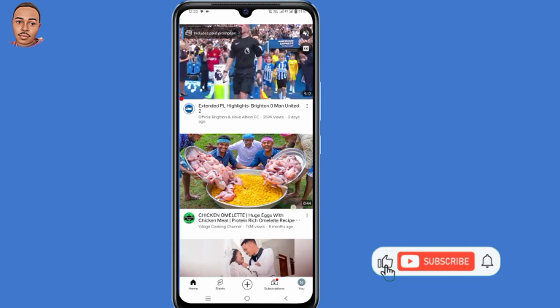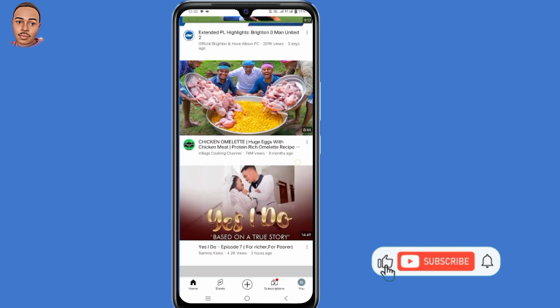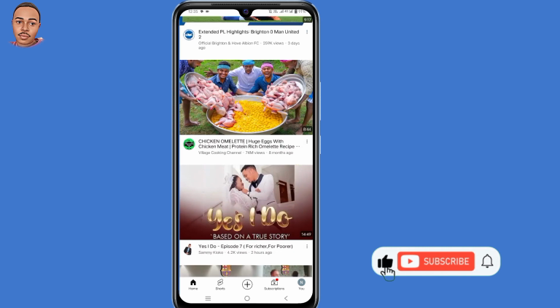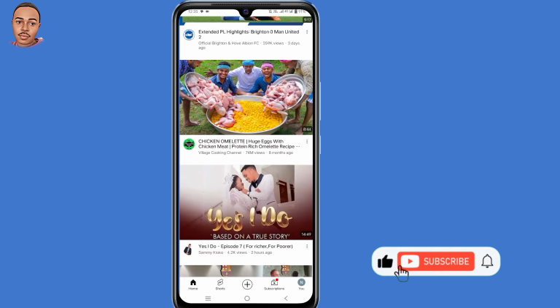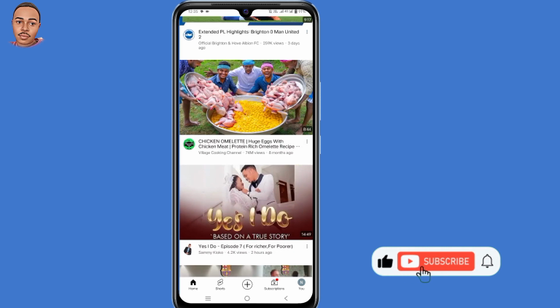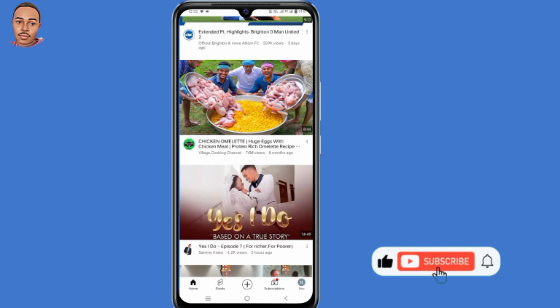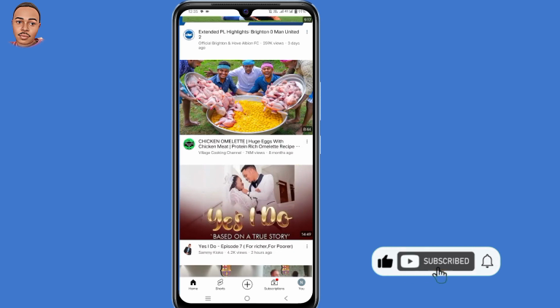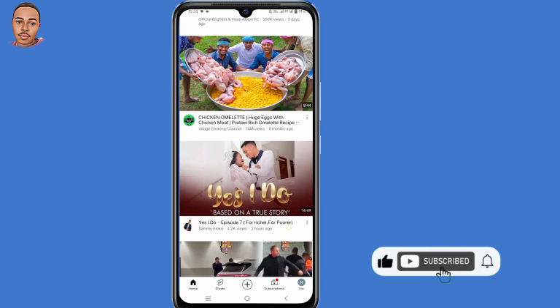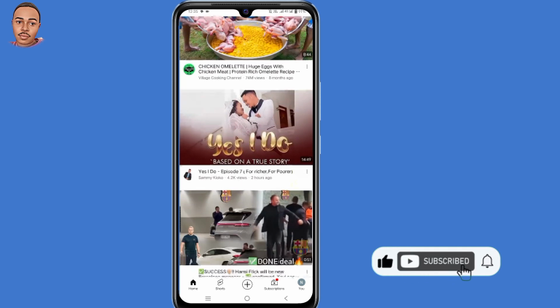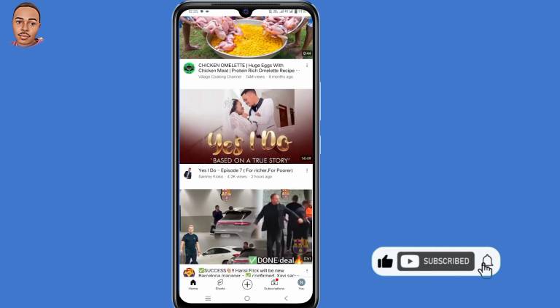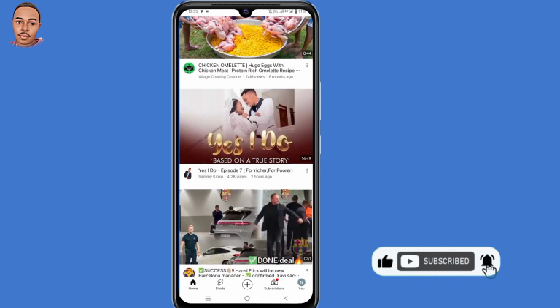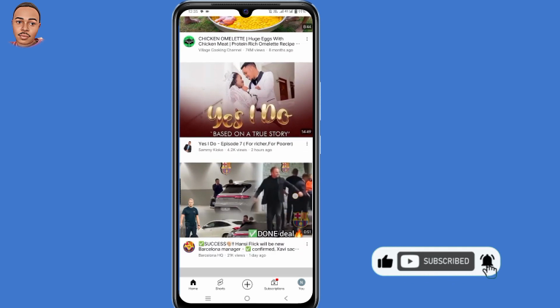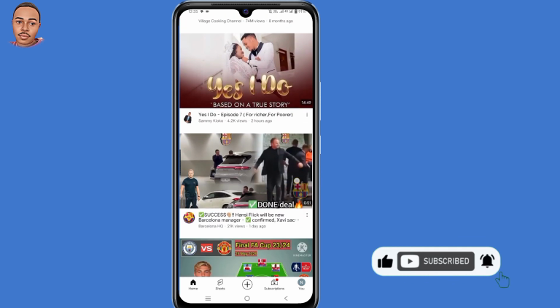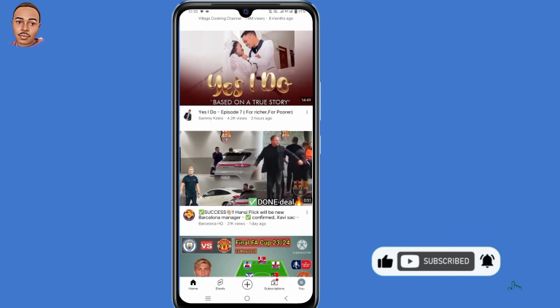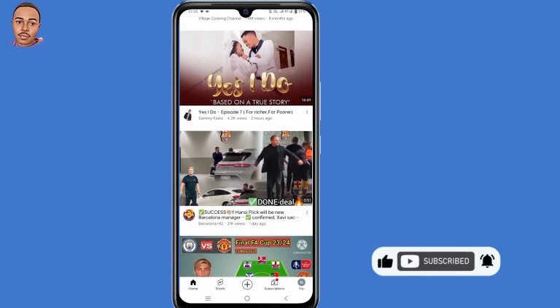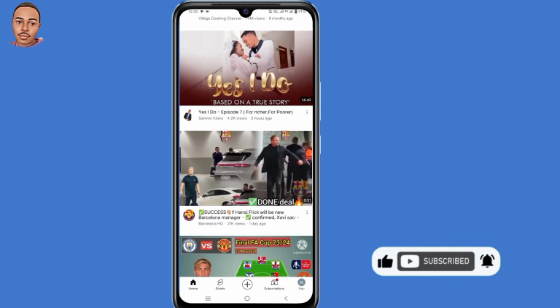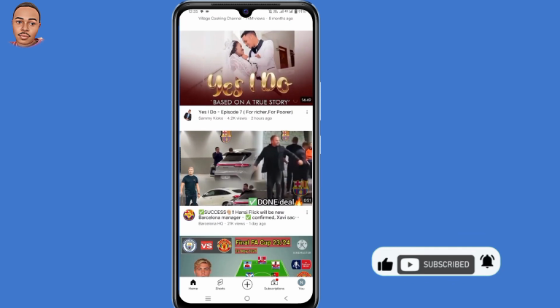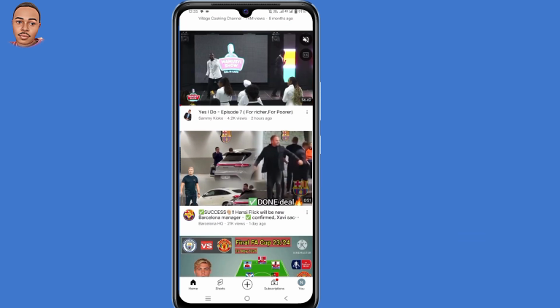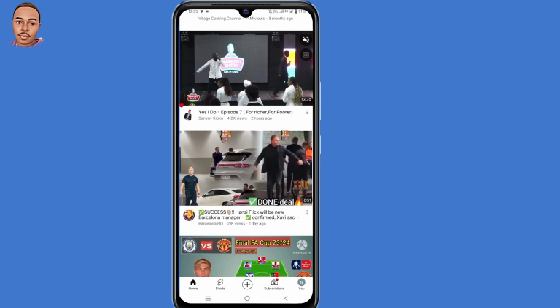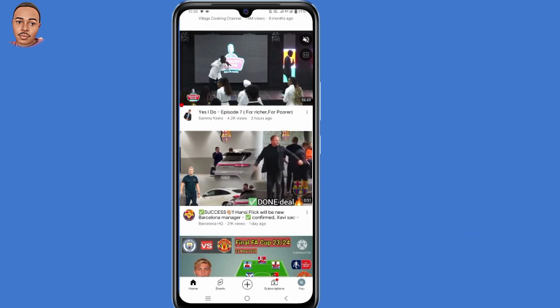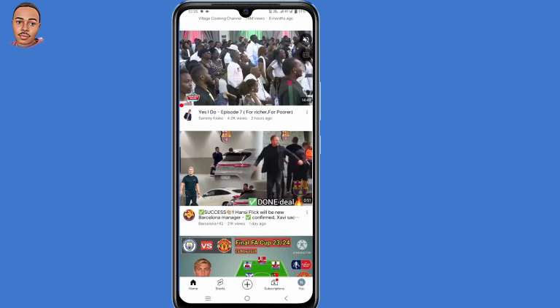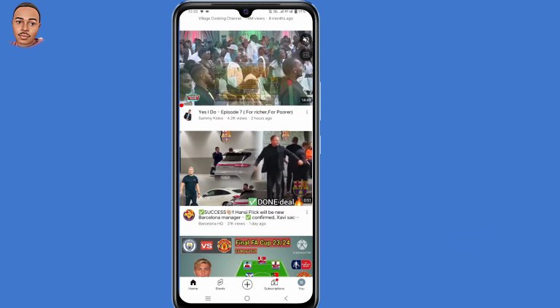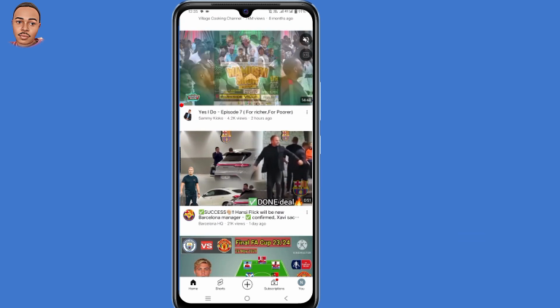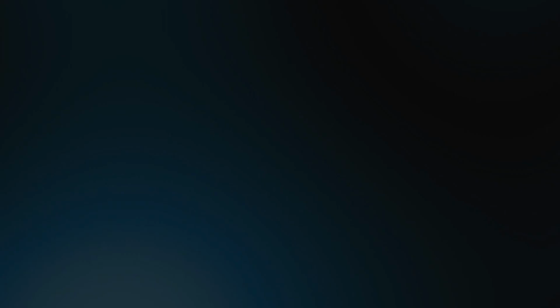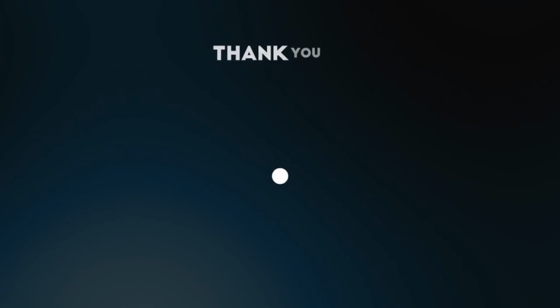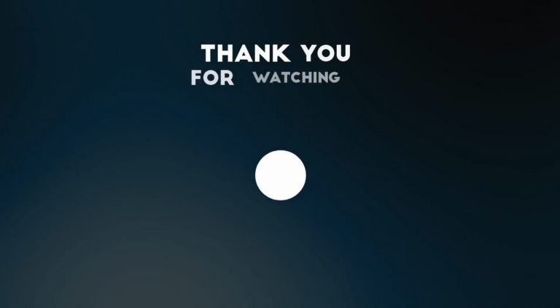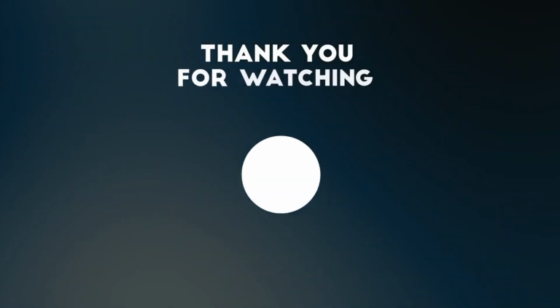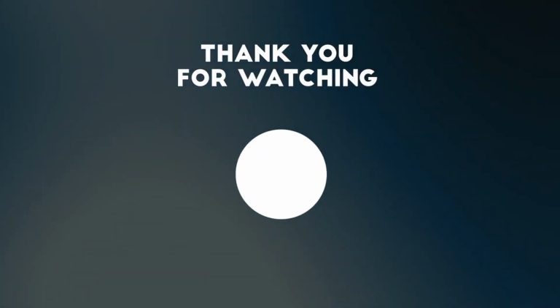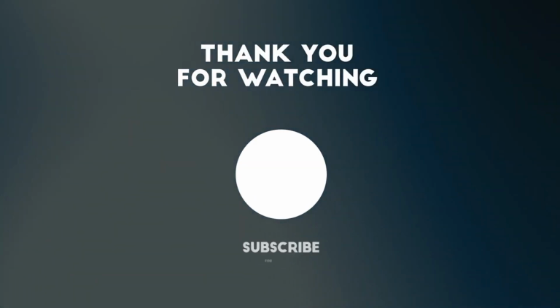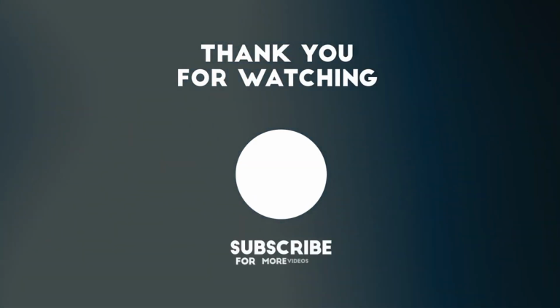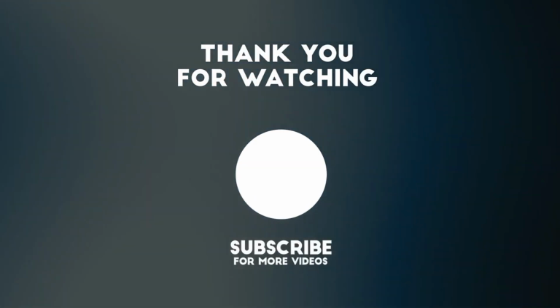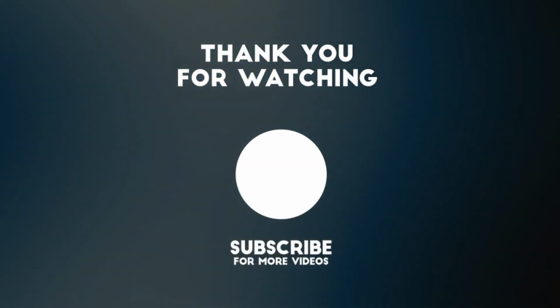I hope this video helps you out, and if it does, don't forget to give a thumbs up, share and subscribe. Thank you for watching — hope to see you in the next one.